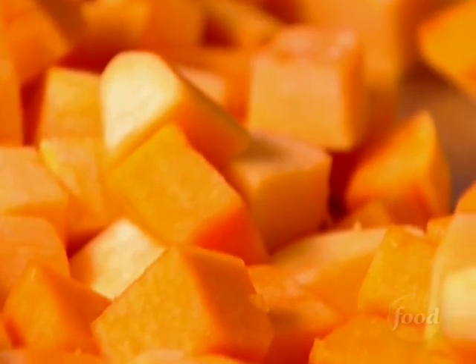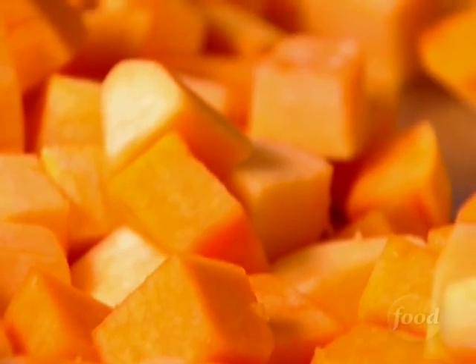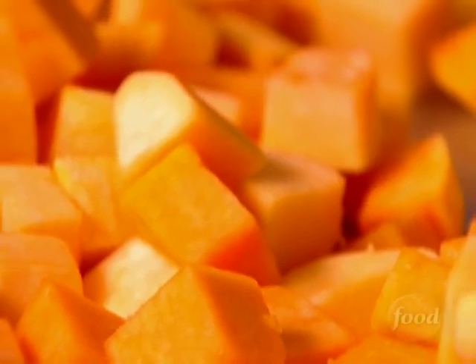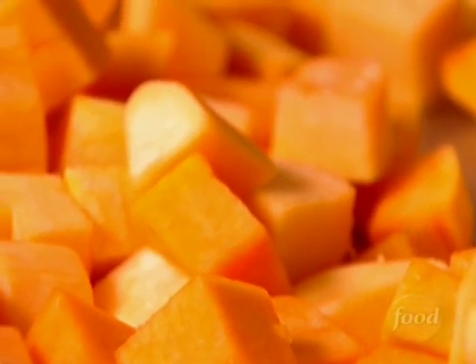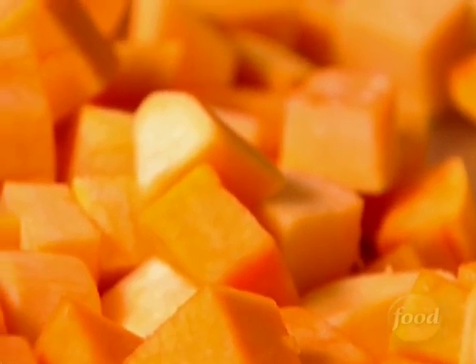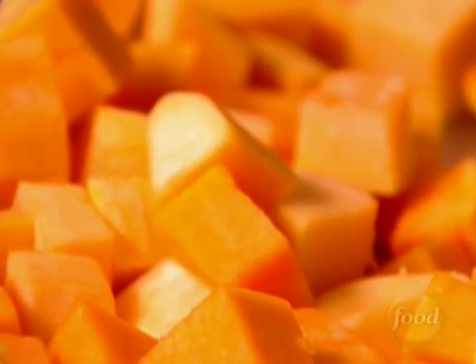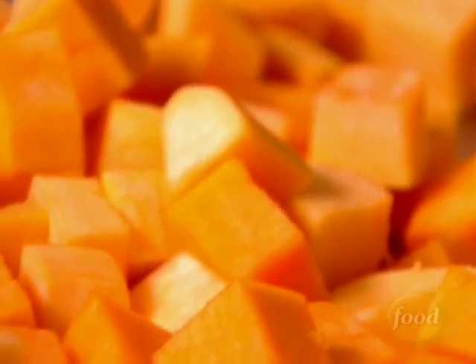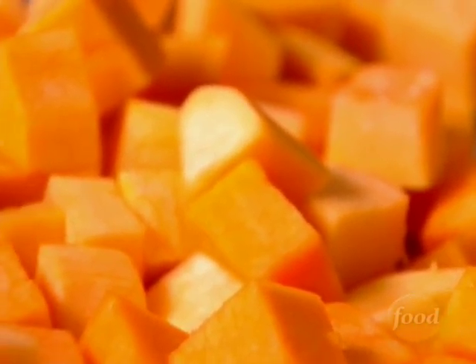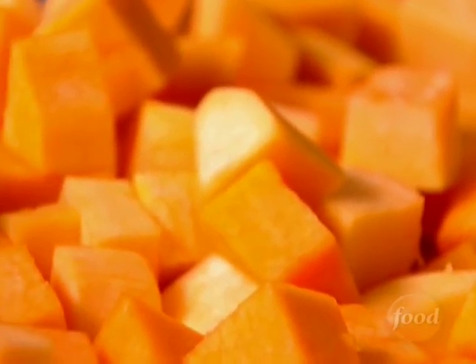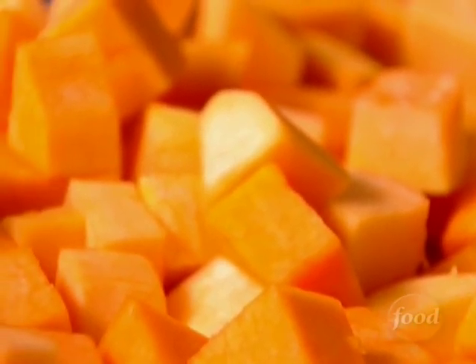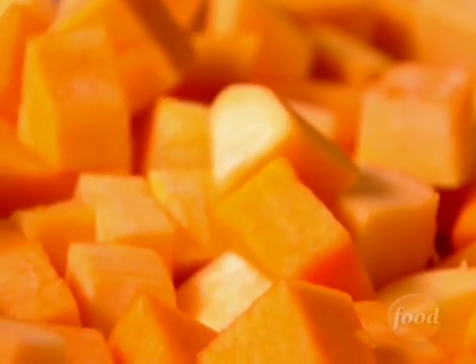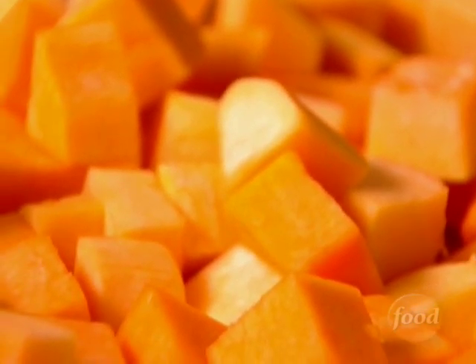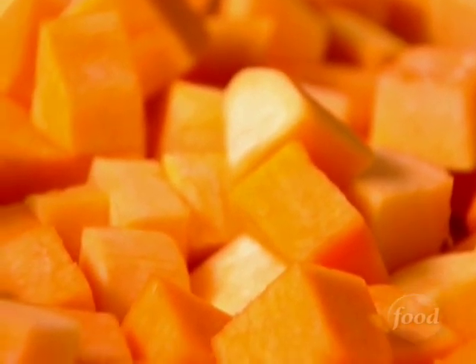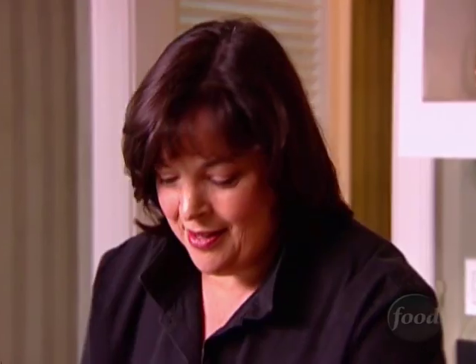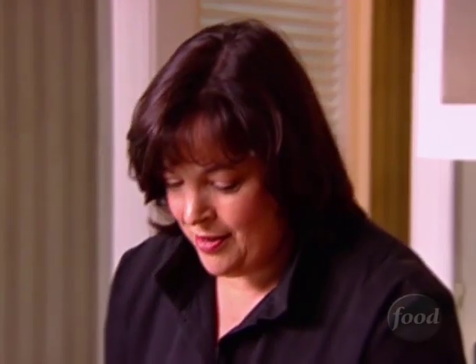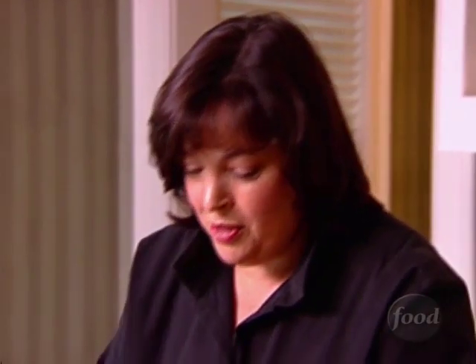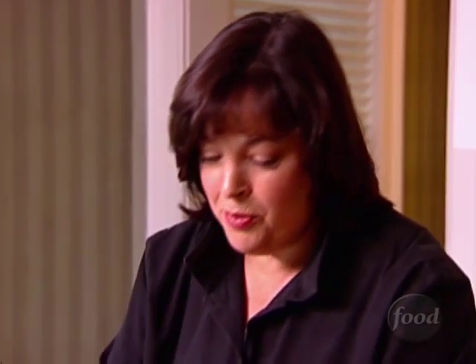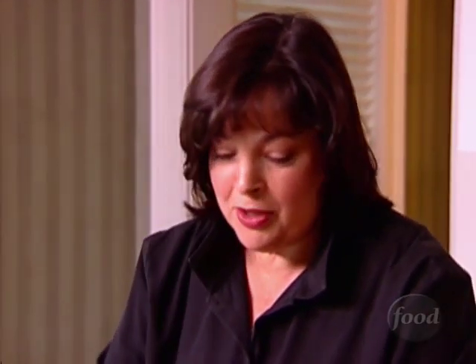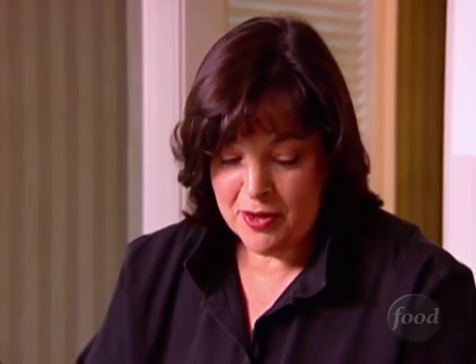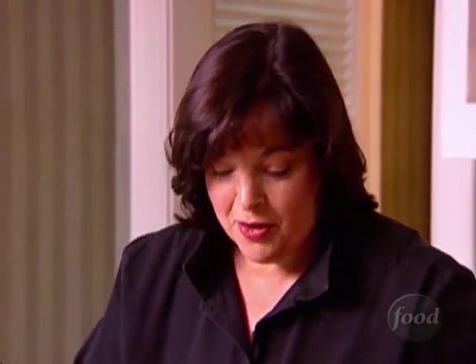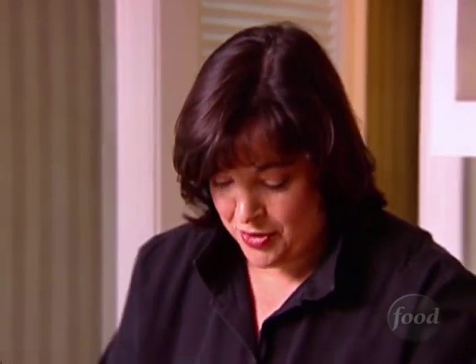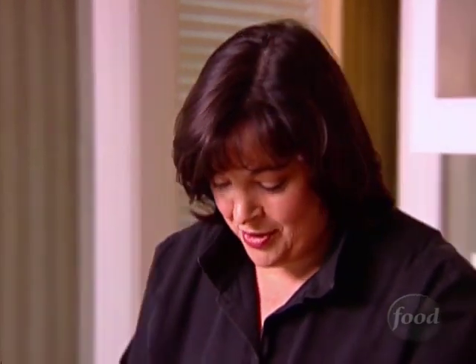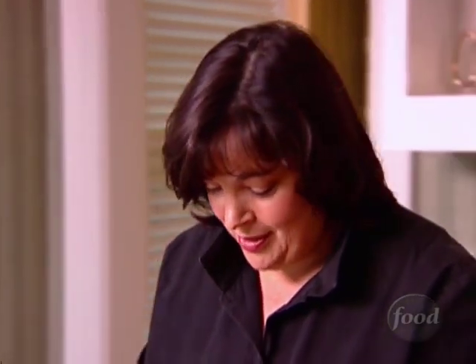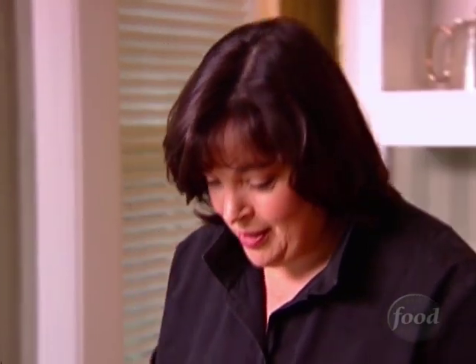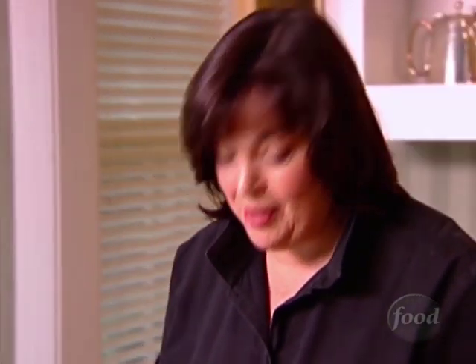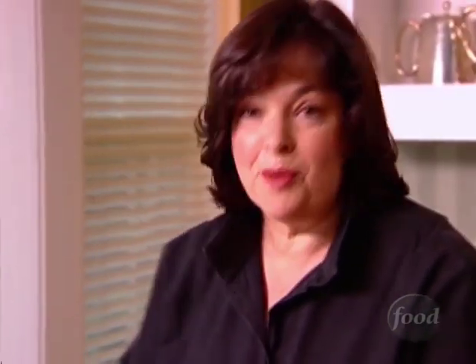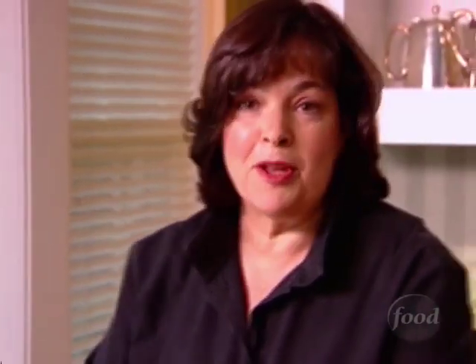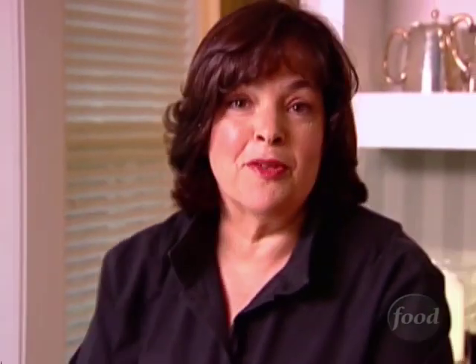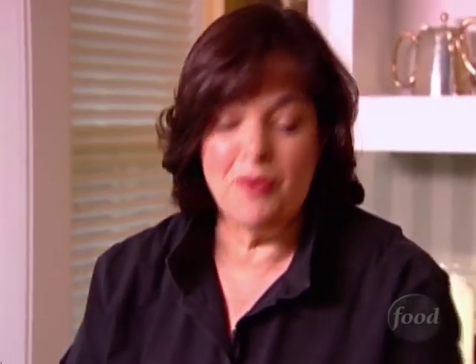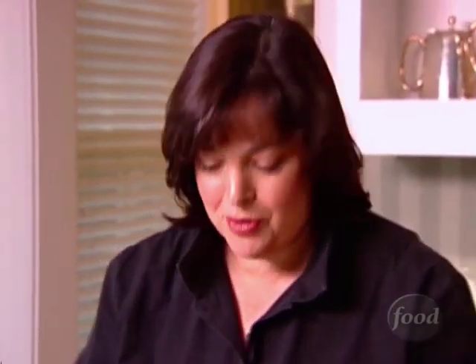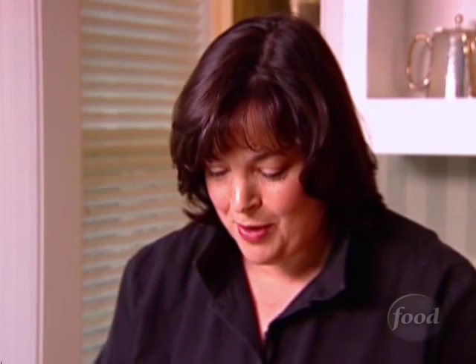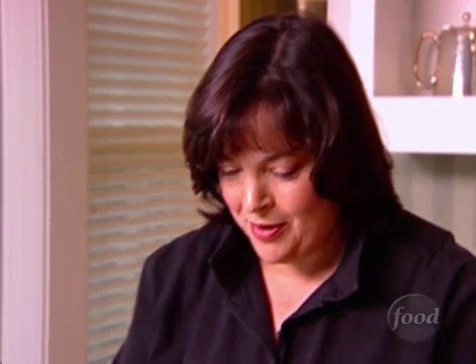This is two butternut squash, cubed. Cube them really large — I think they look better and they roast better.